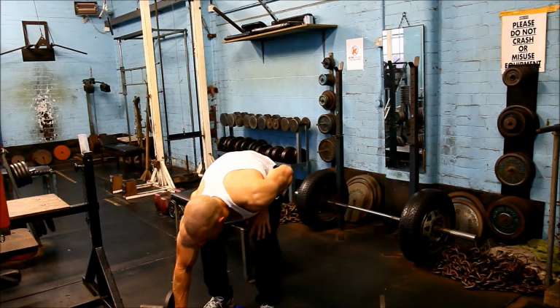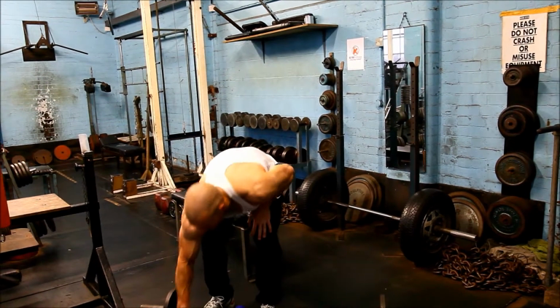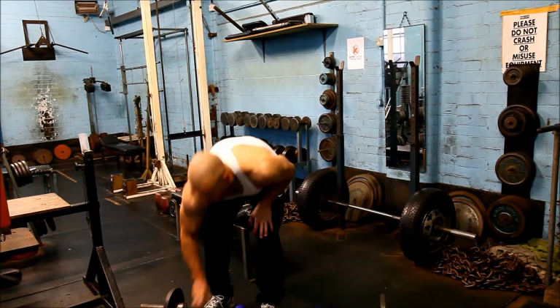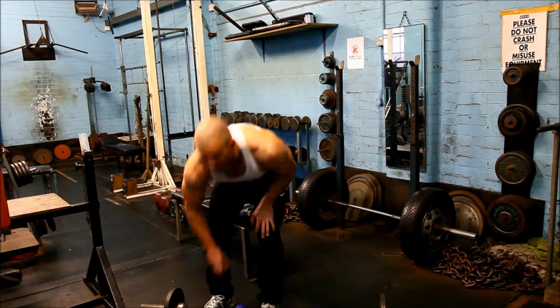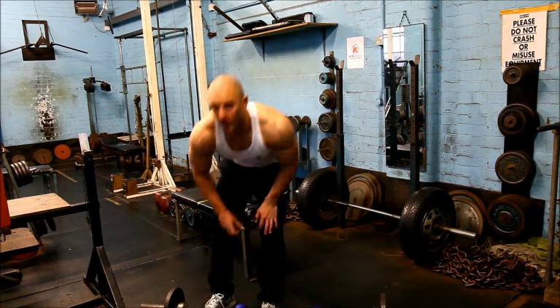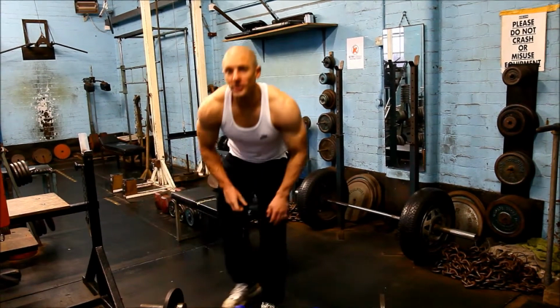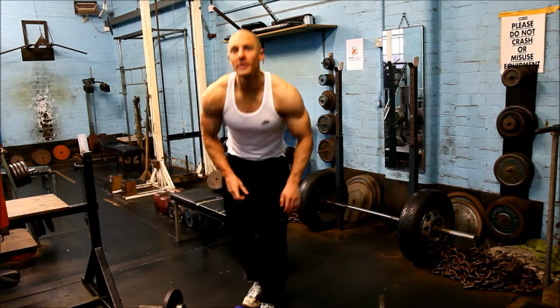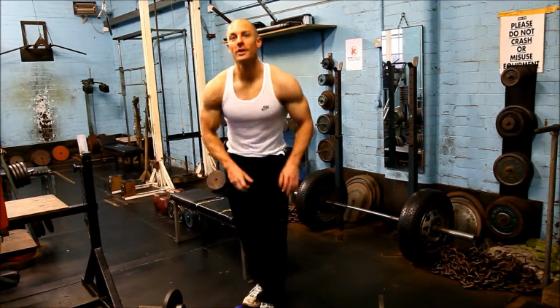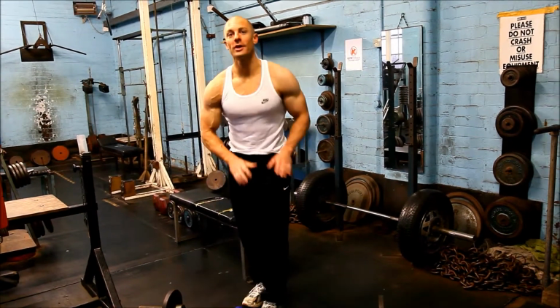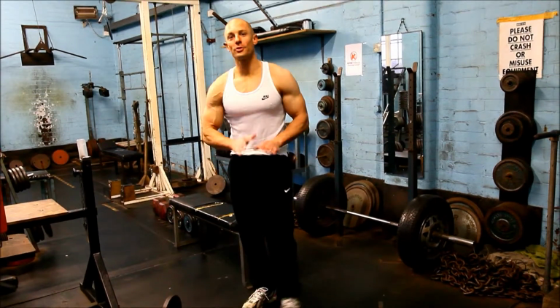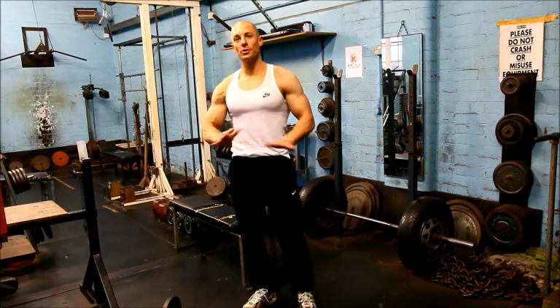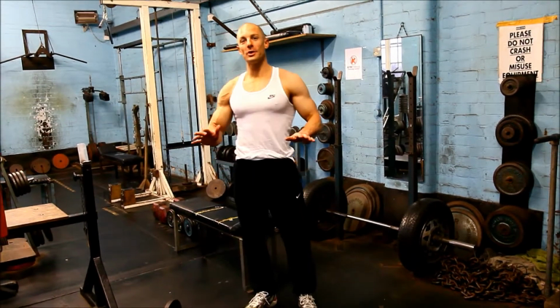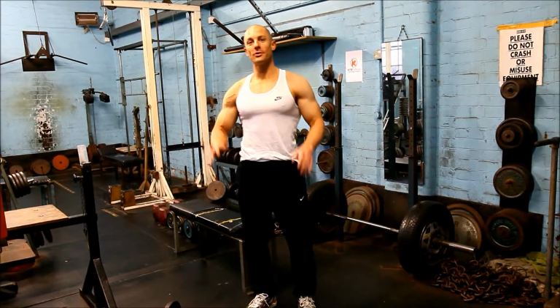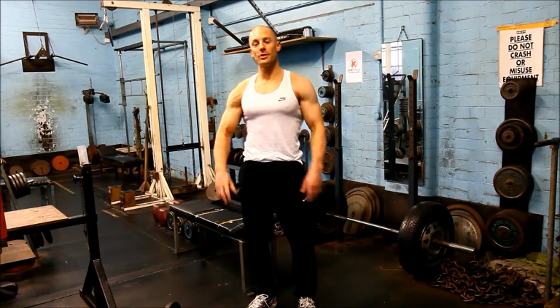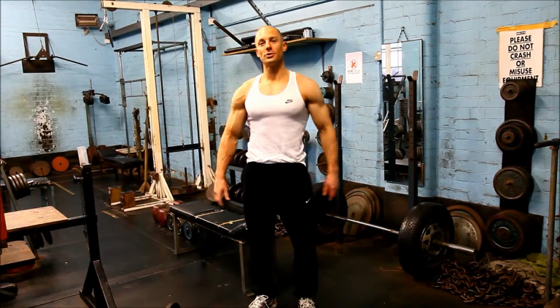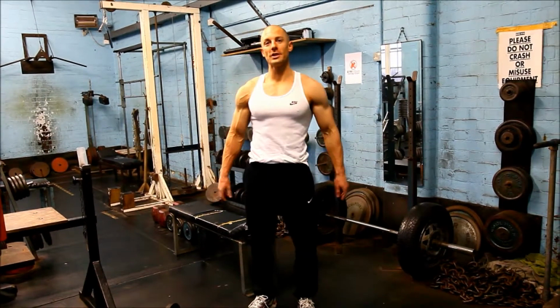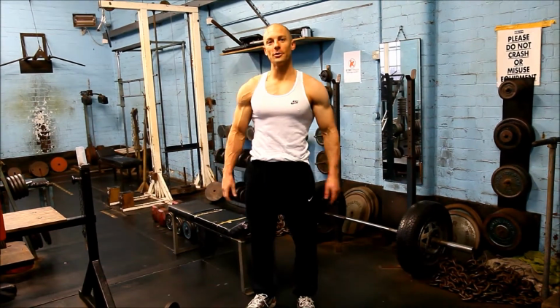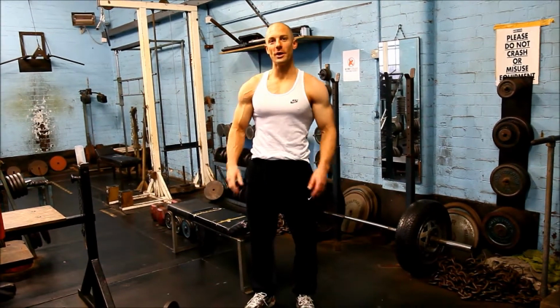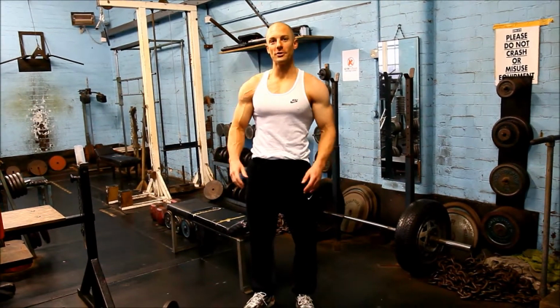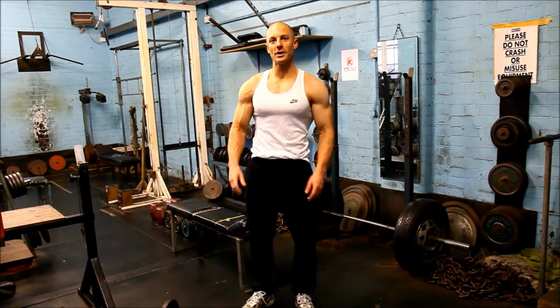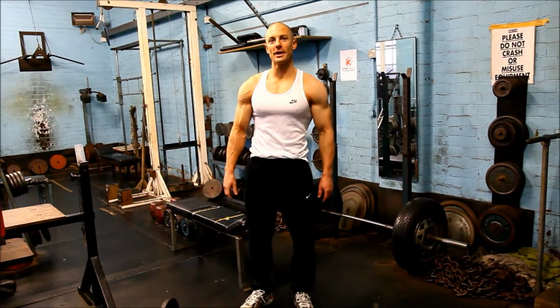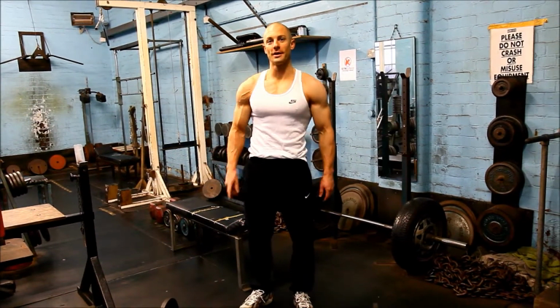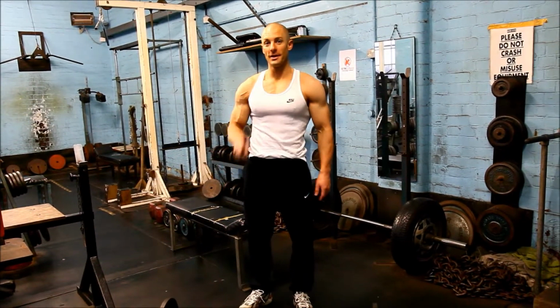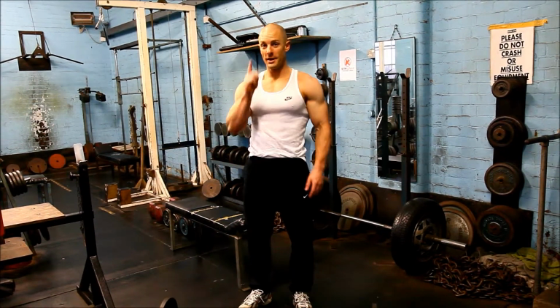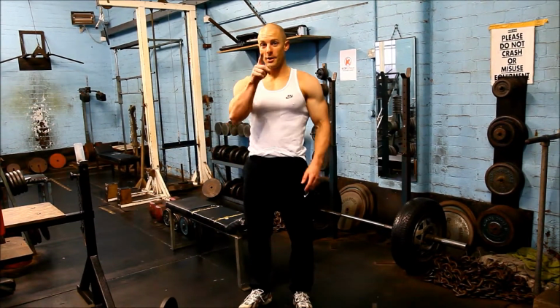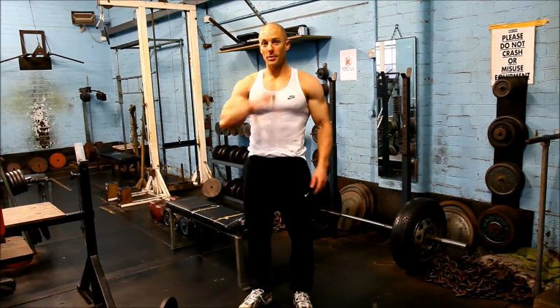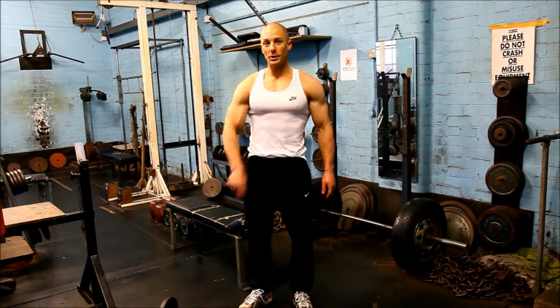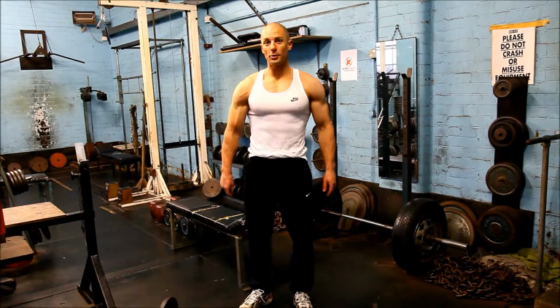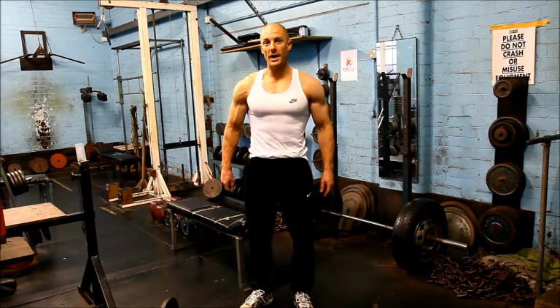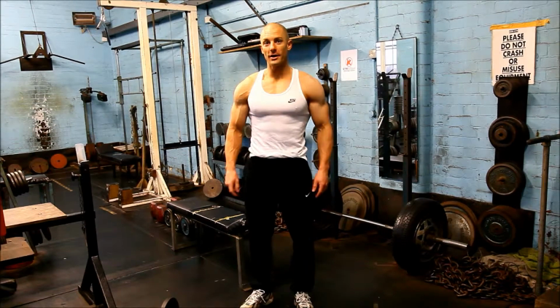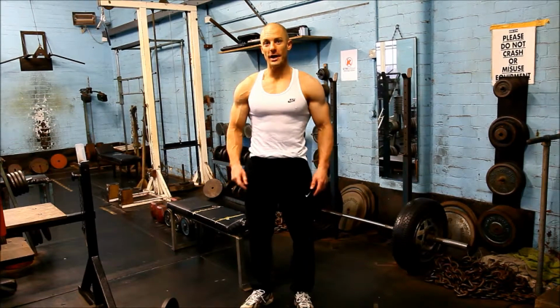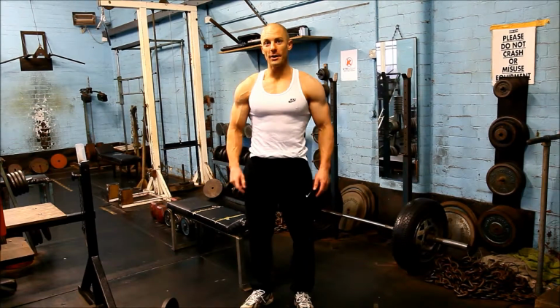Globe Grips — the true evolution in weight training. Buy your pair now.